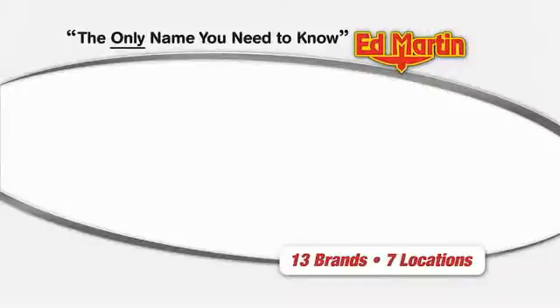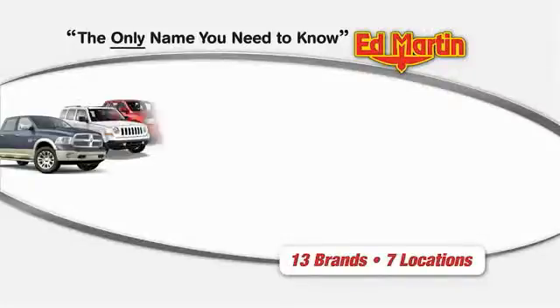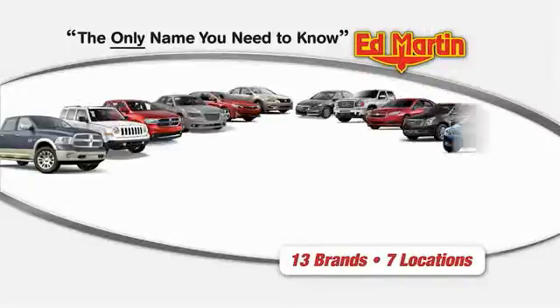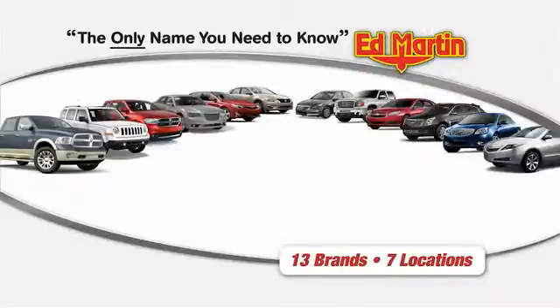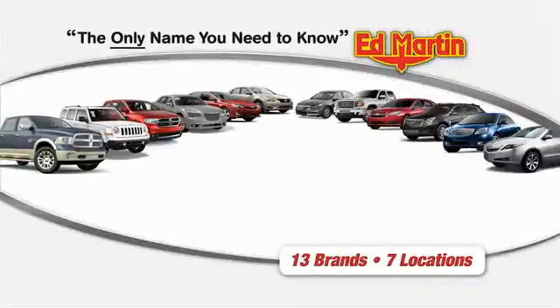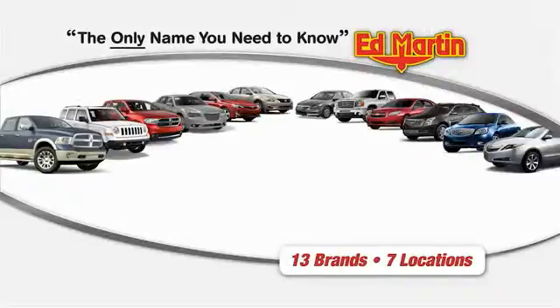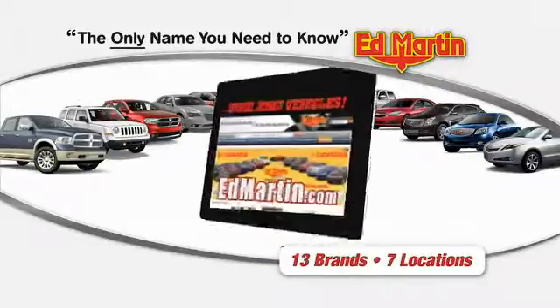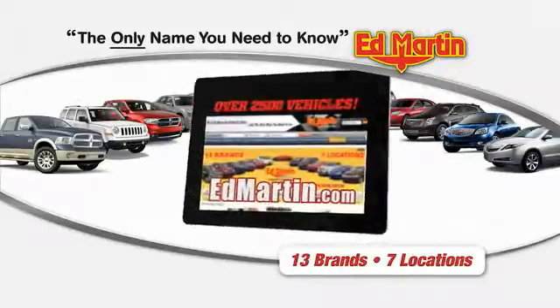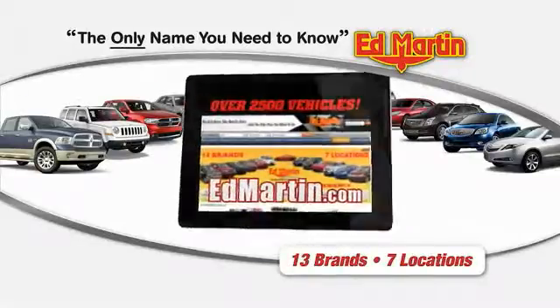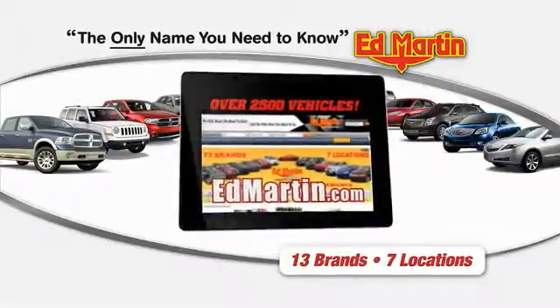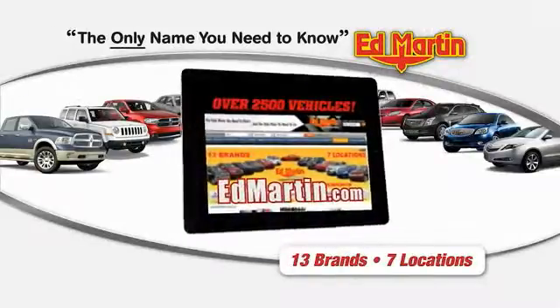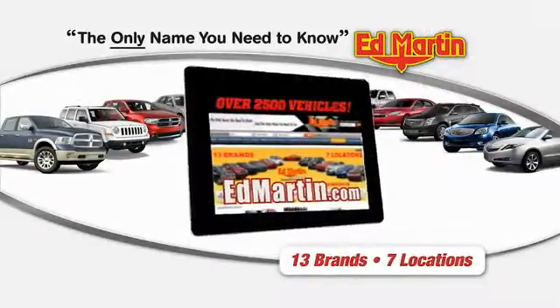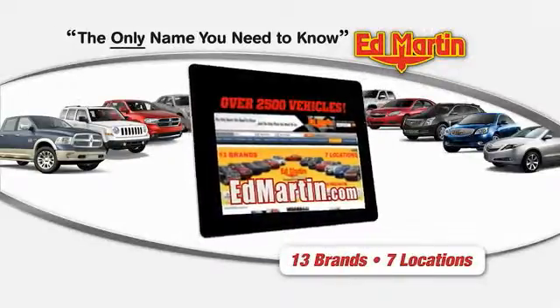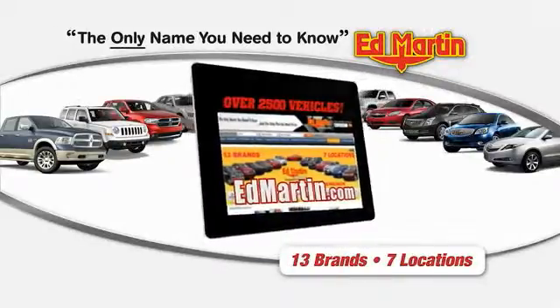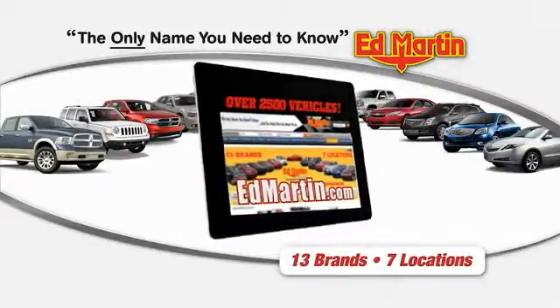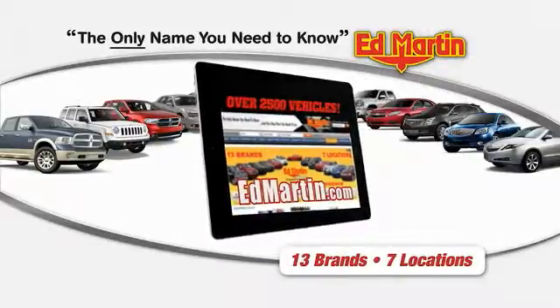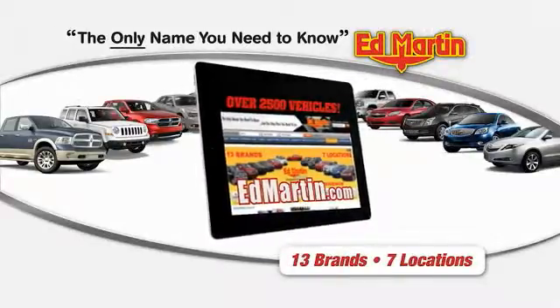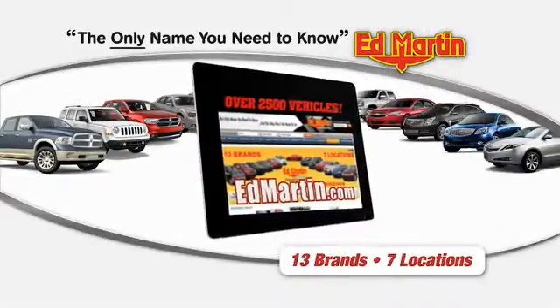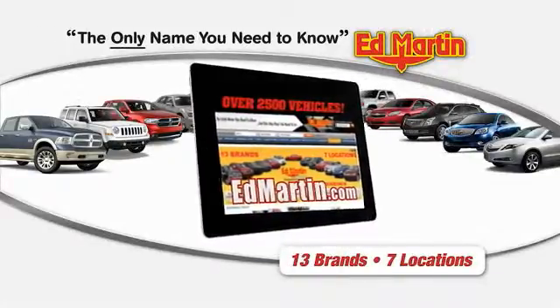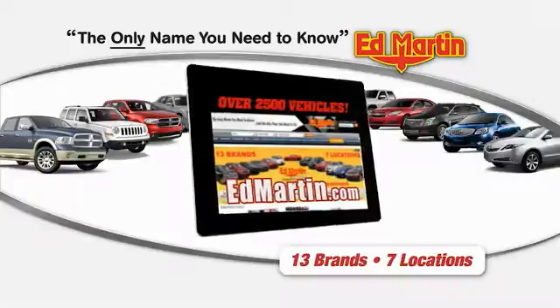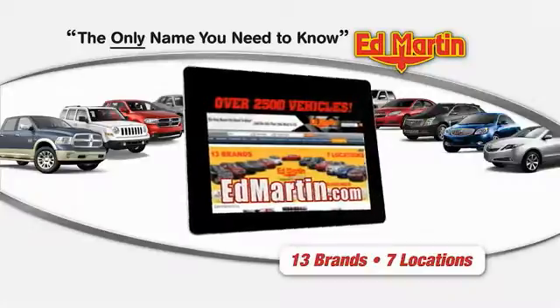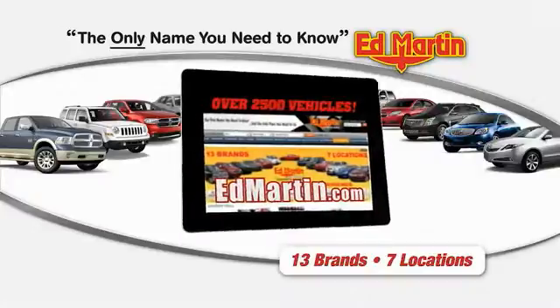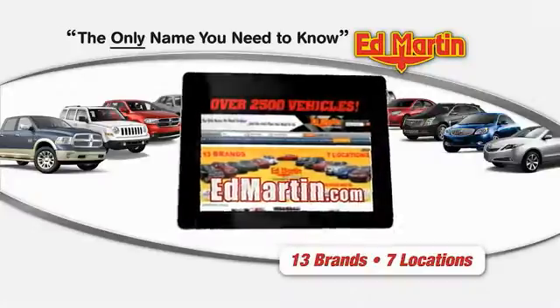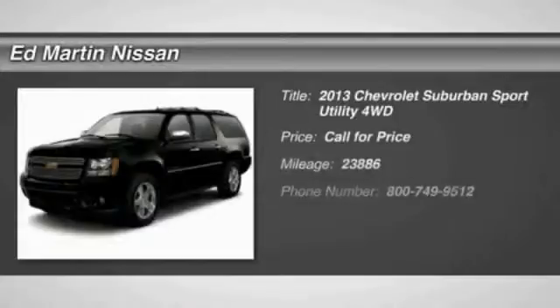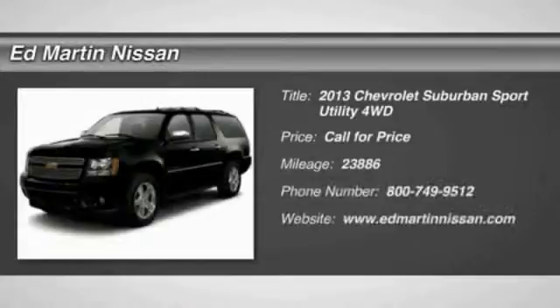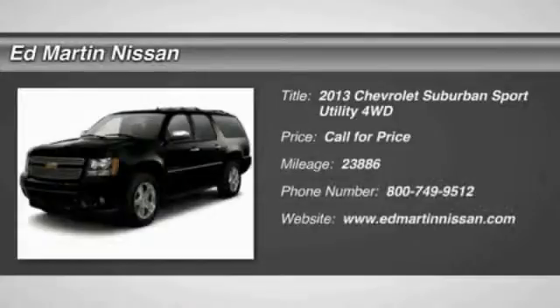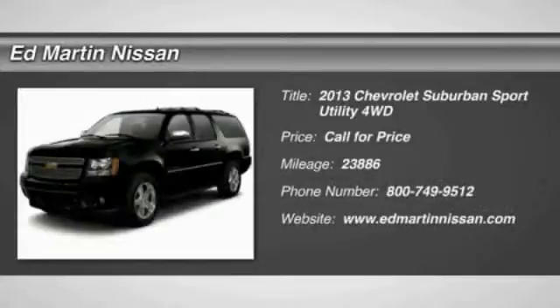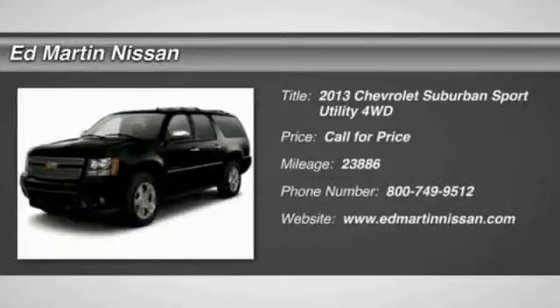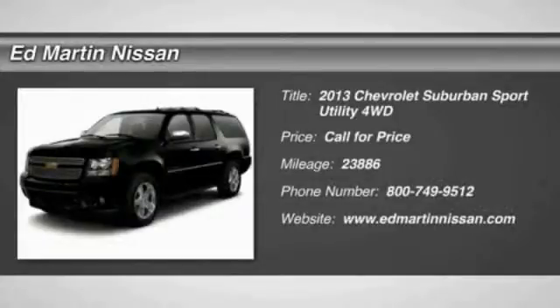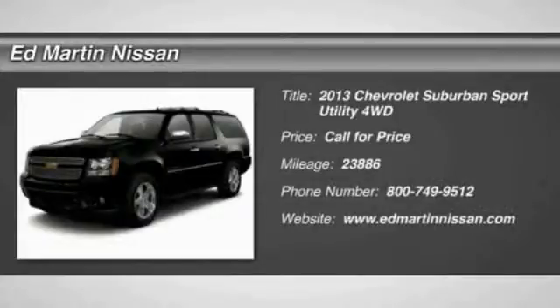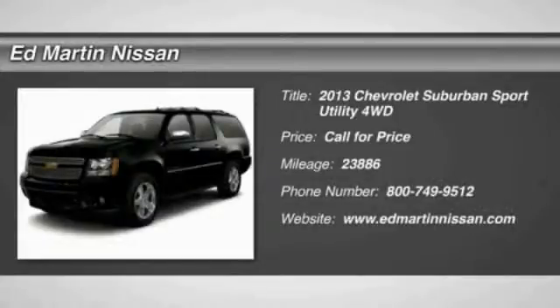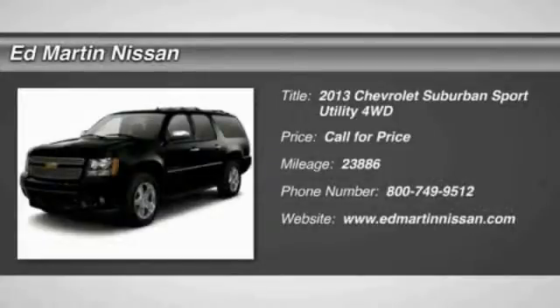Thank you for clicking our video. You can shop 2,500 more cars and trucks online at edmartin.com. The 2013 Suburban.